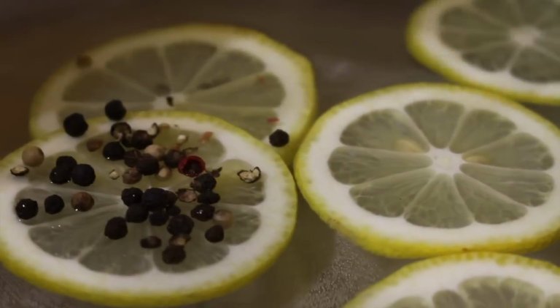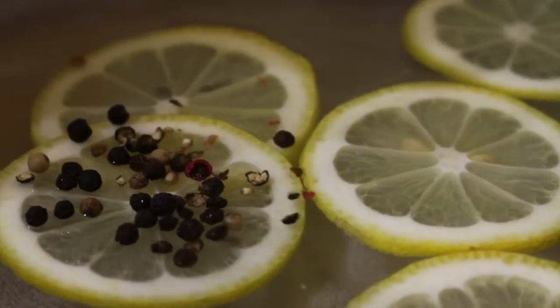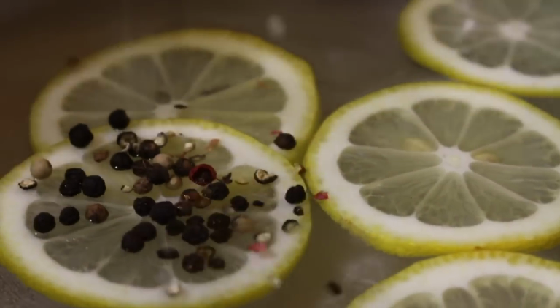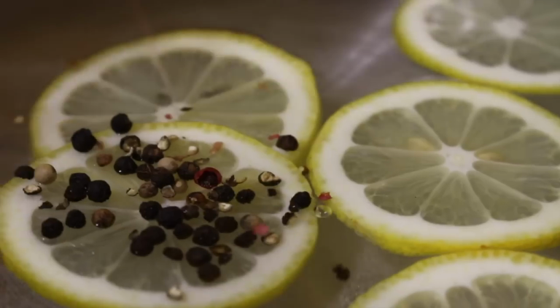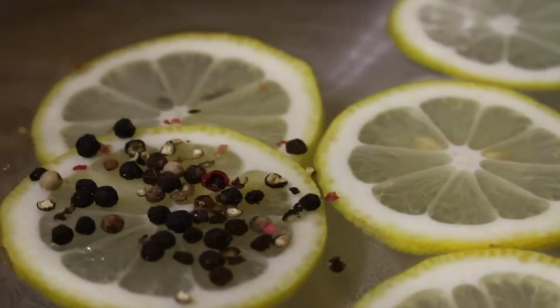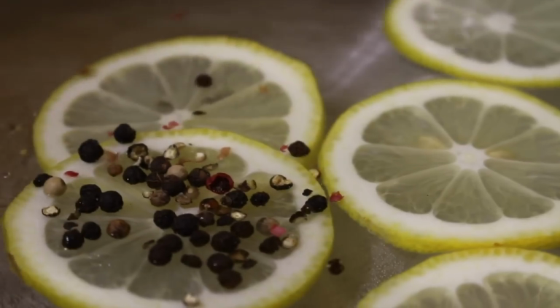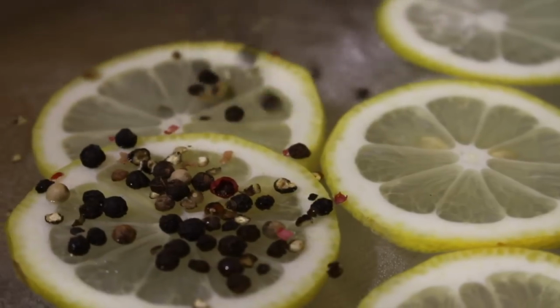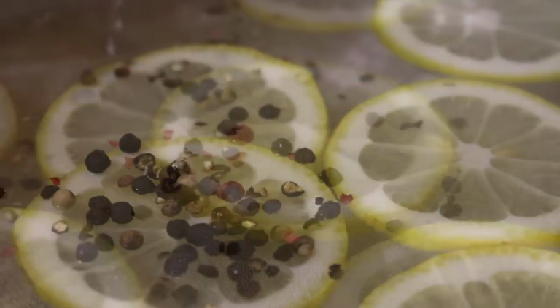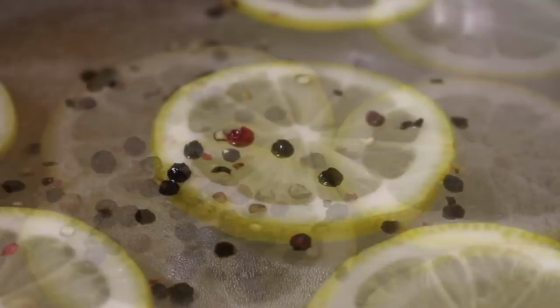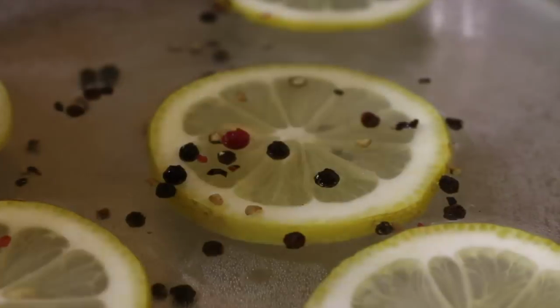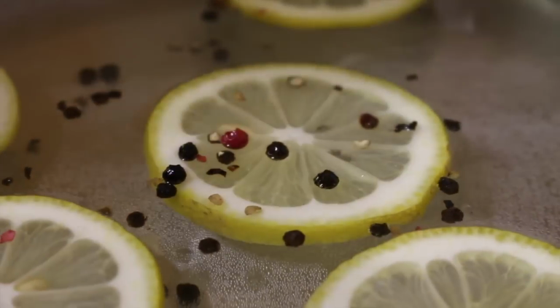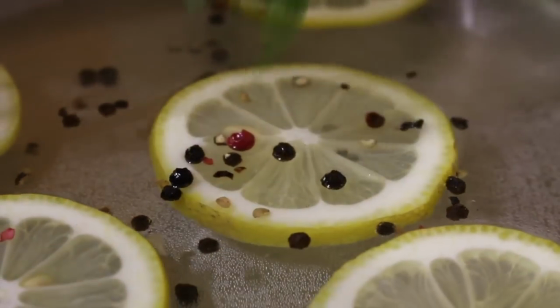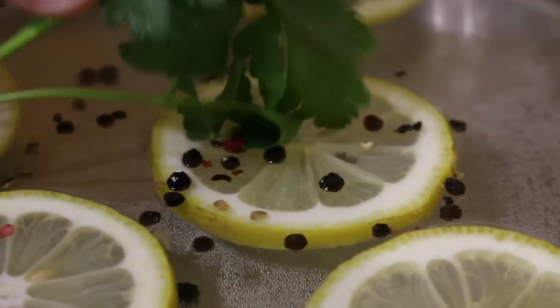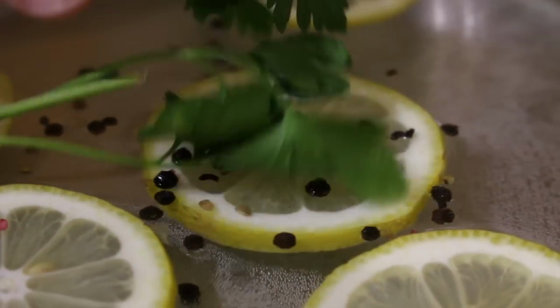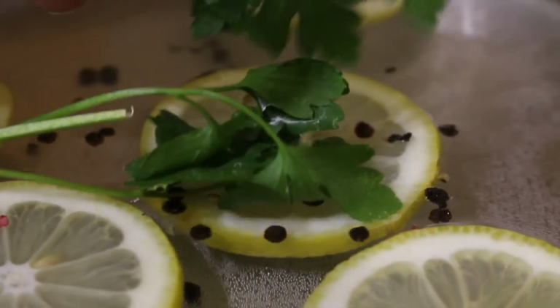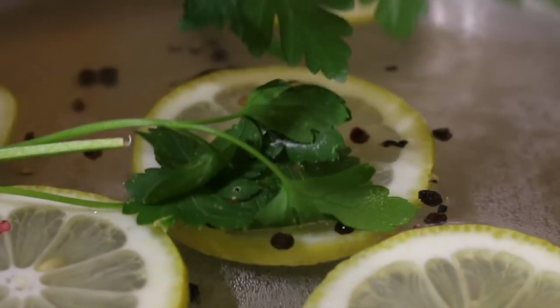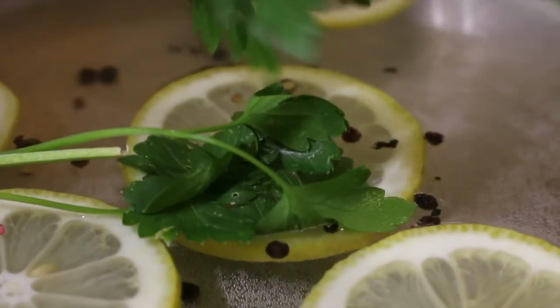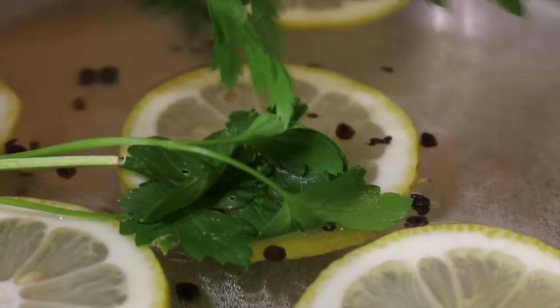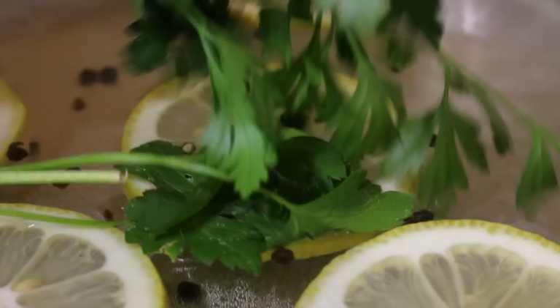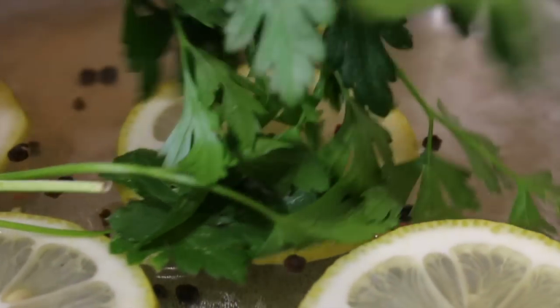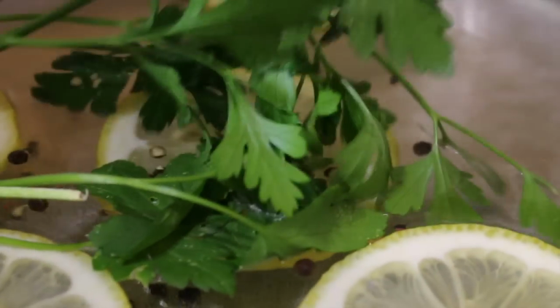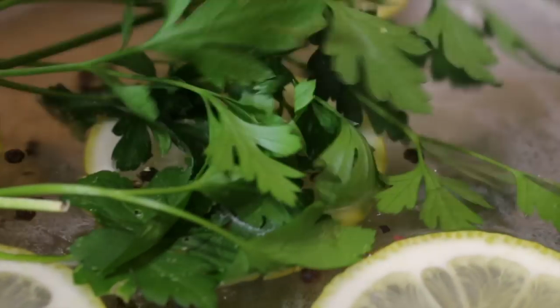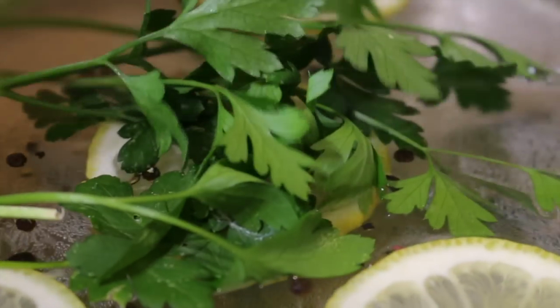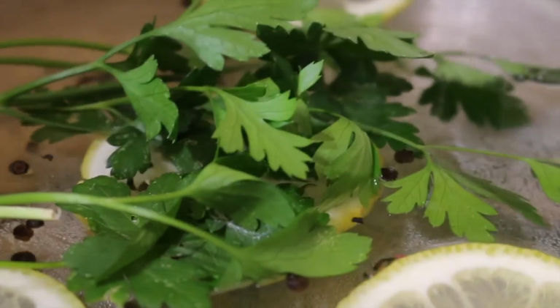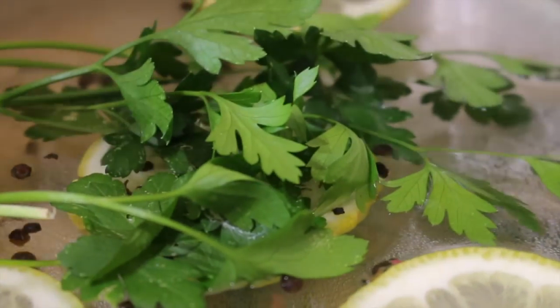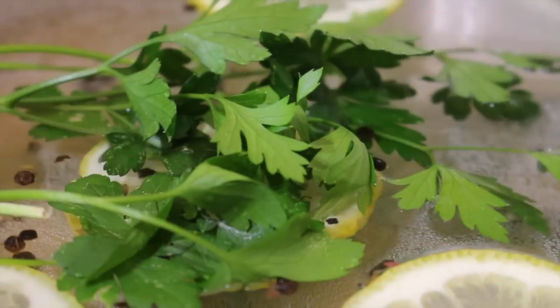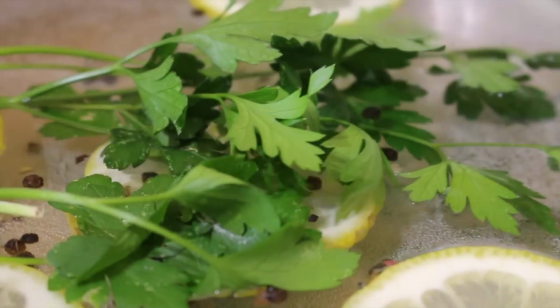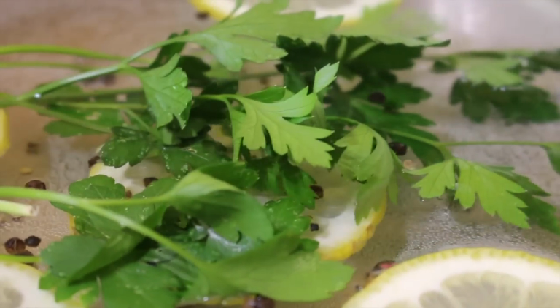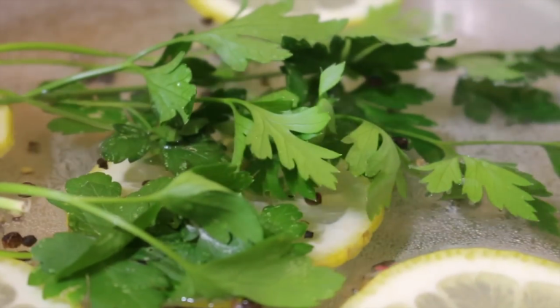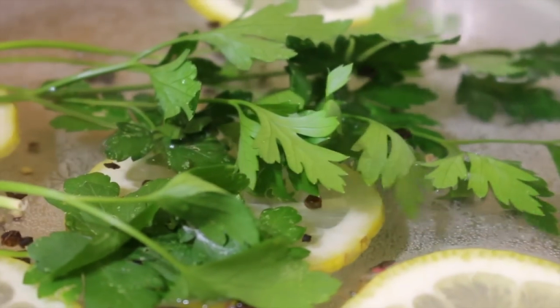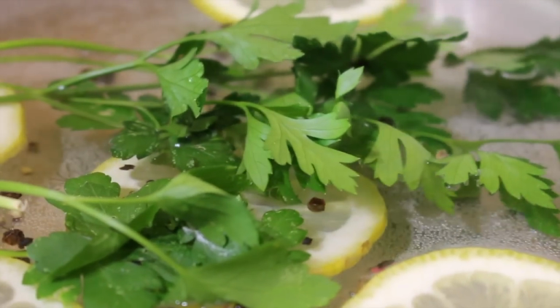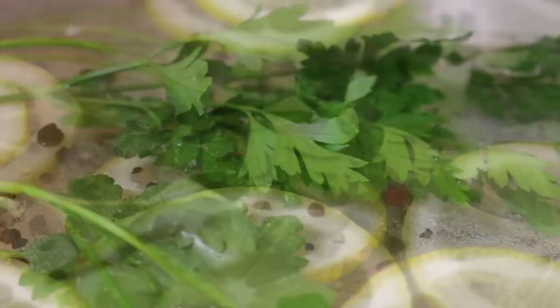Alternatively, you can switch the citrus to orange or lime, and also the fresh herbs to basil, oregano or thyme.